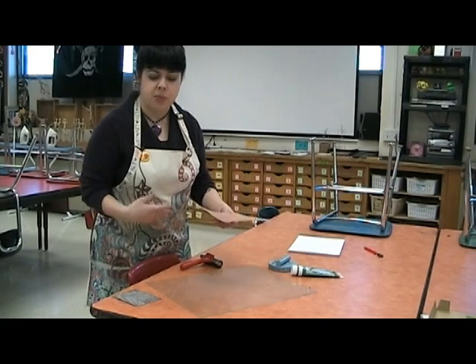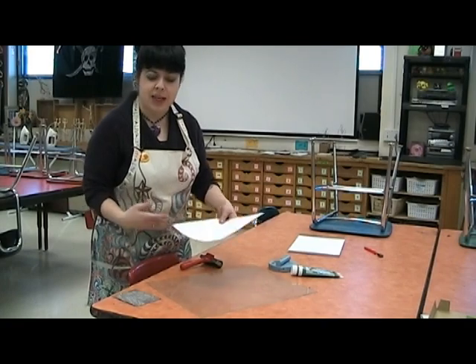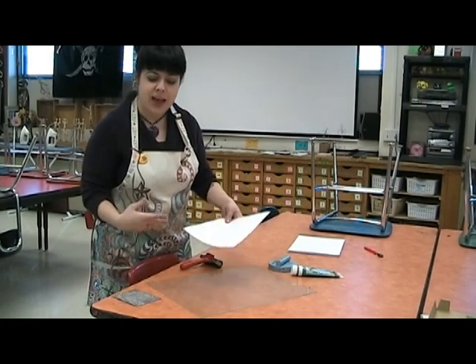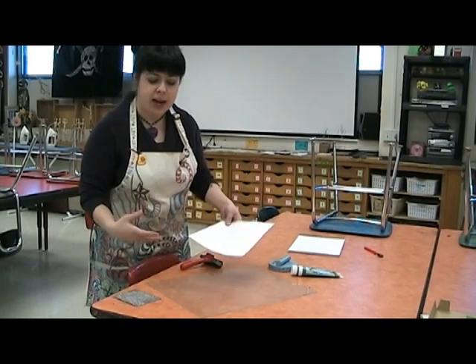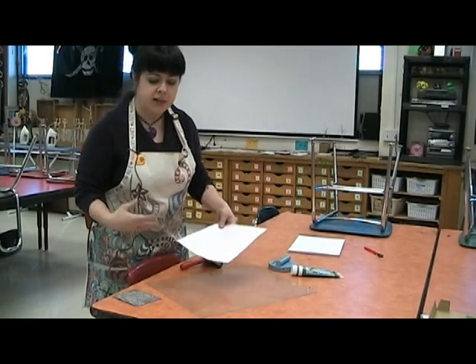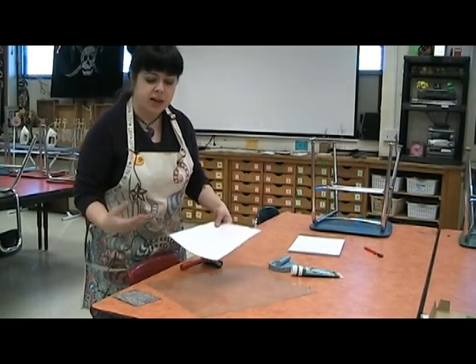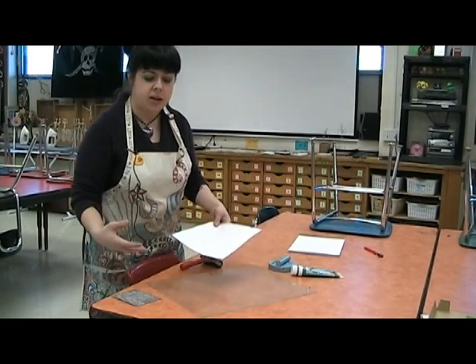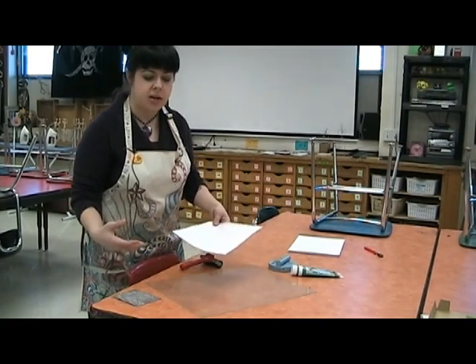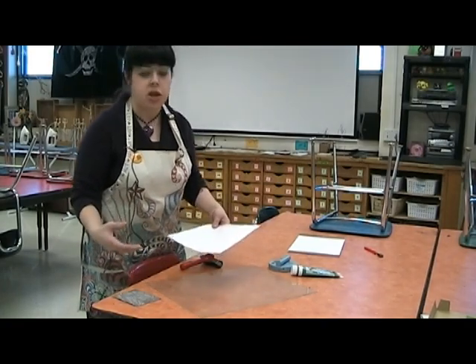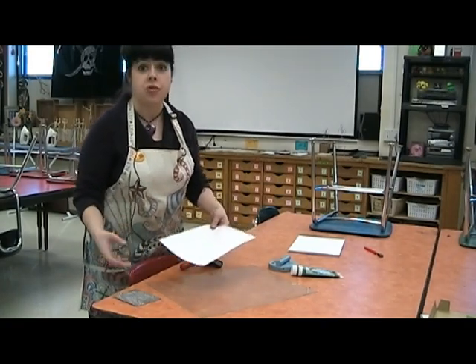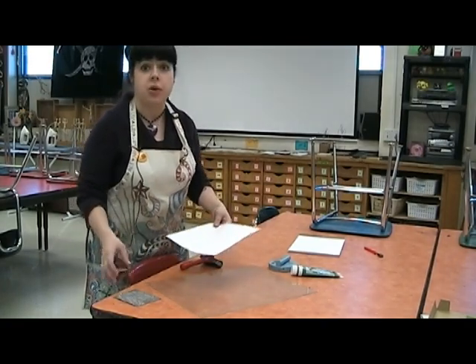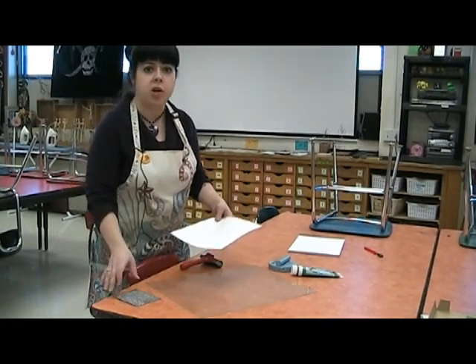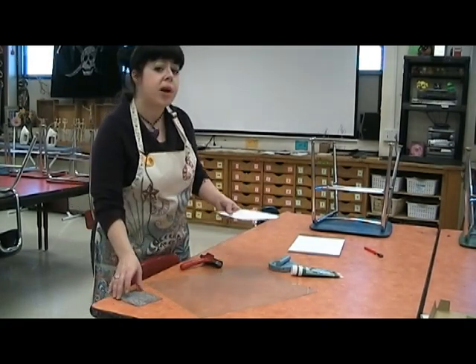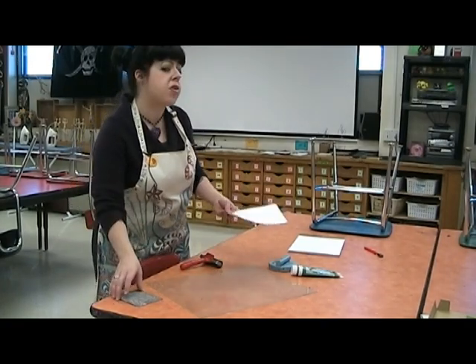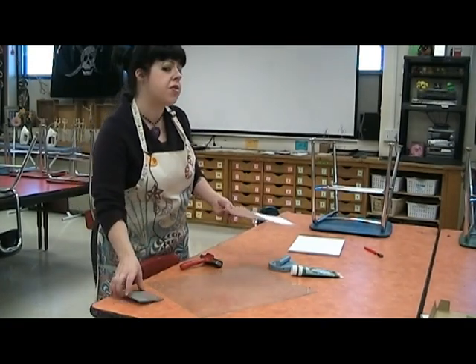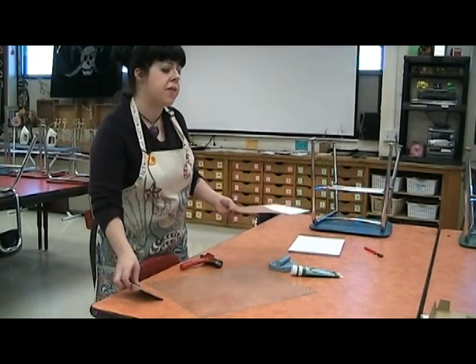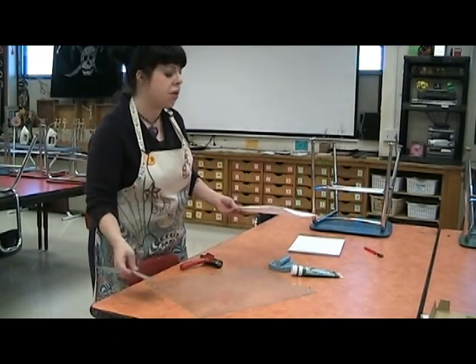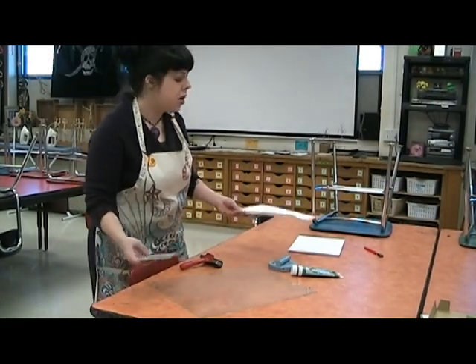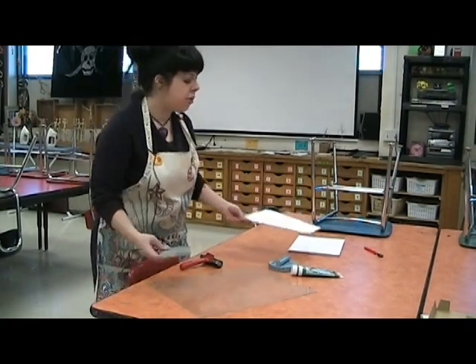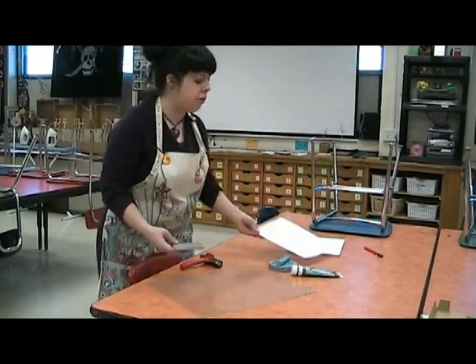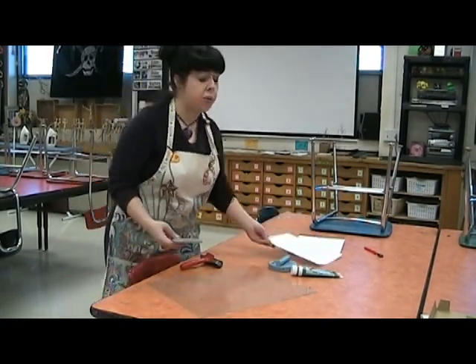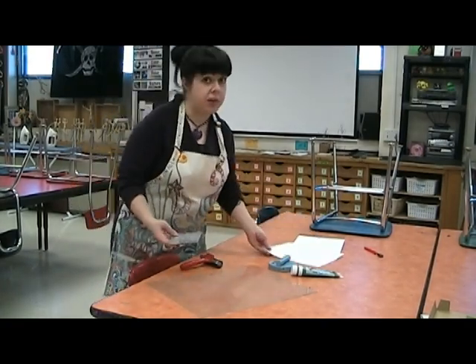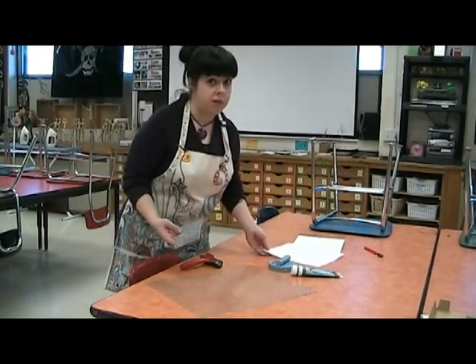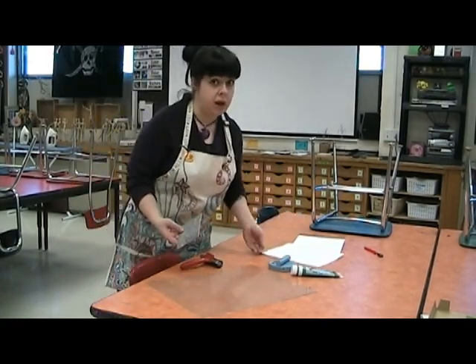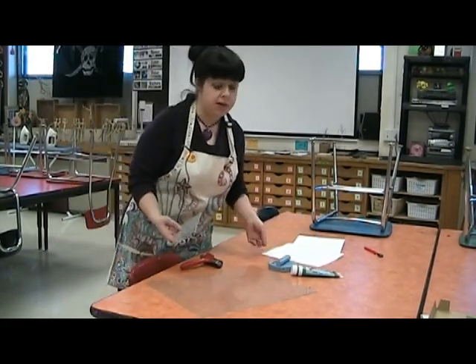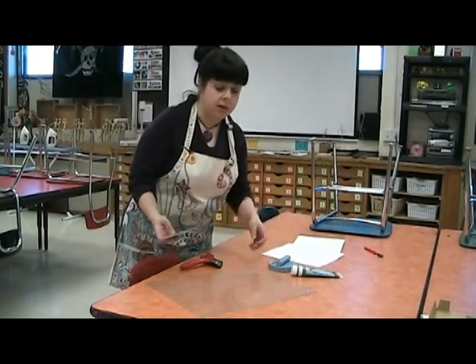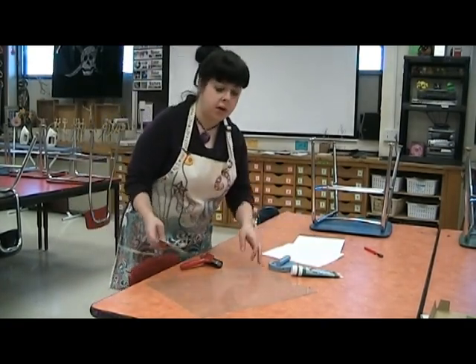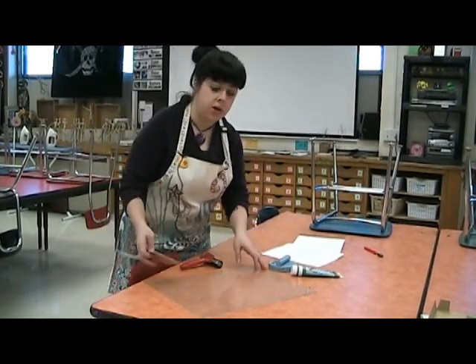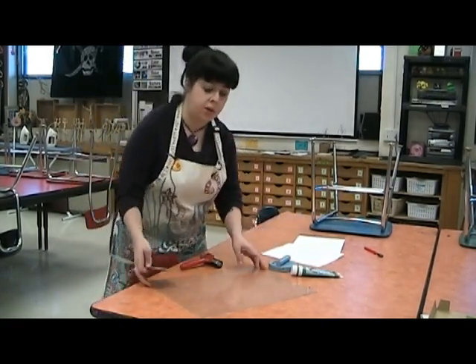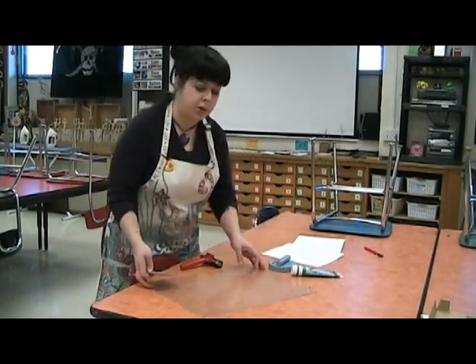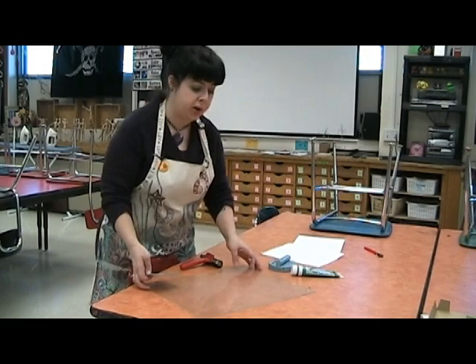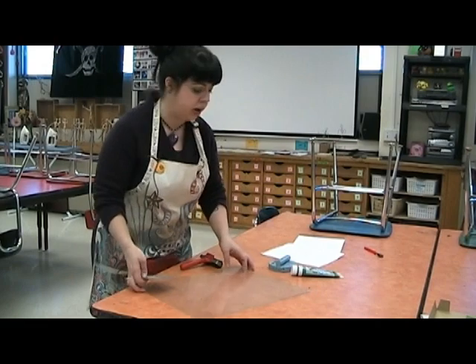You just want to get the hang of it, get used to it, and you might have to do several before you really feel confident in your printing work.